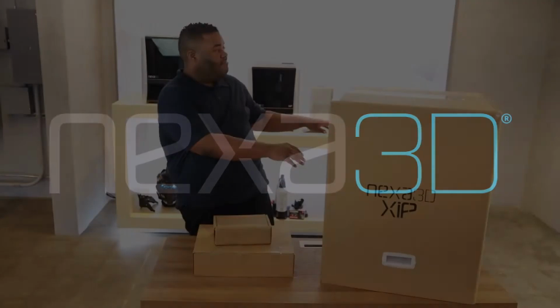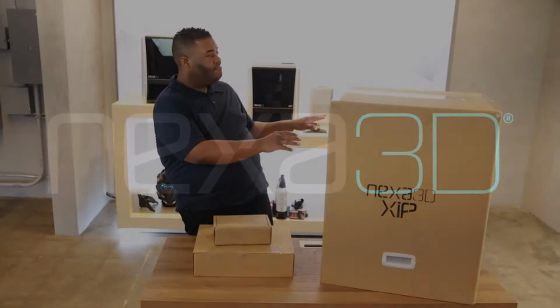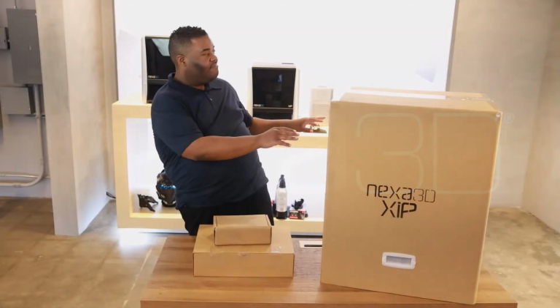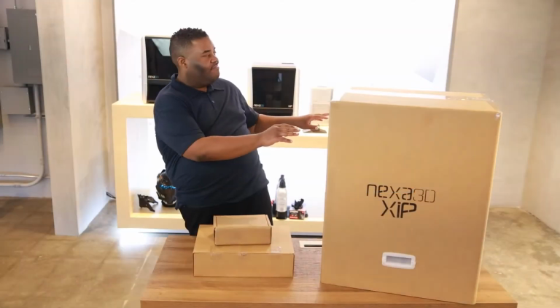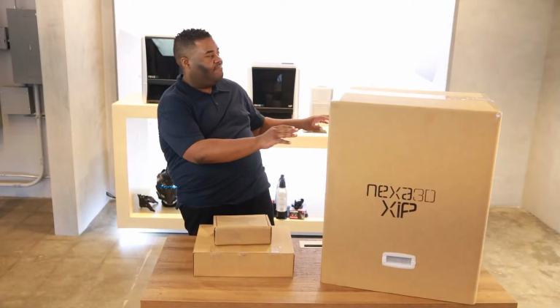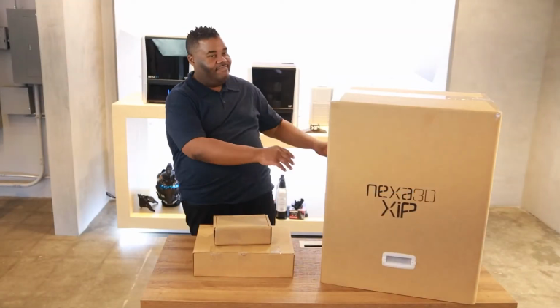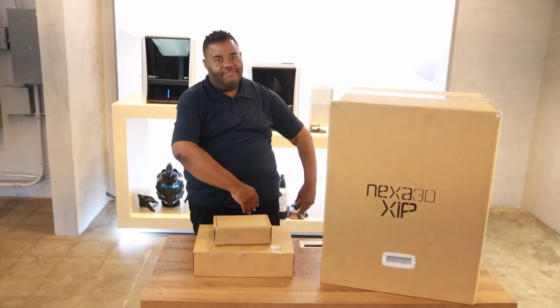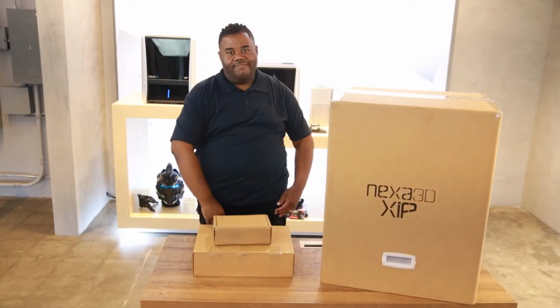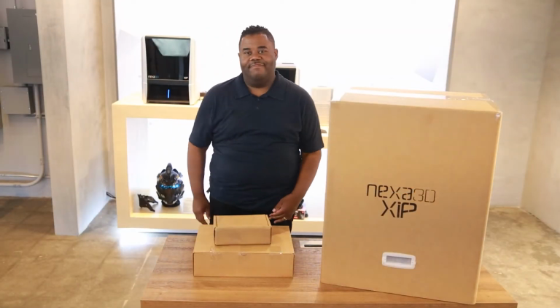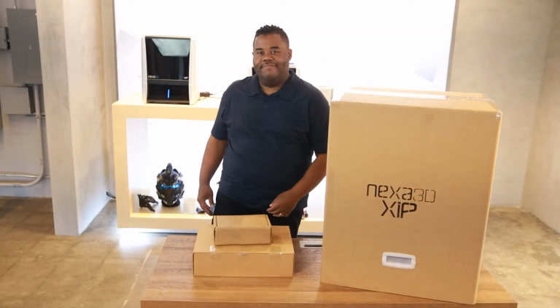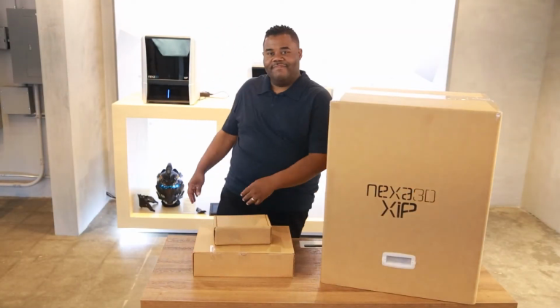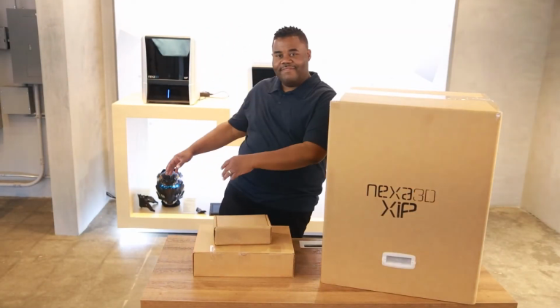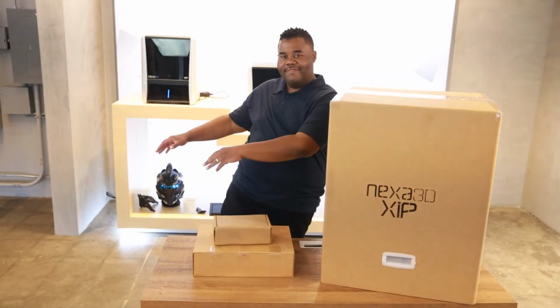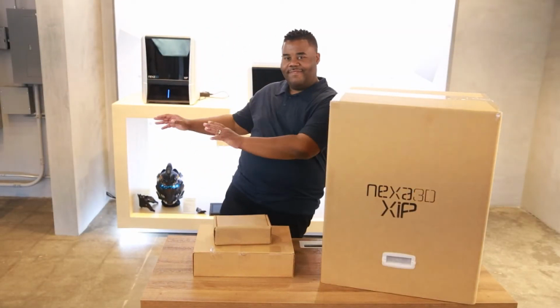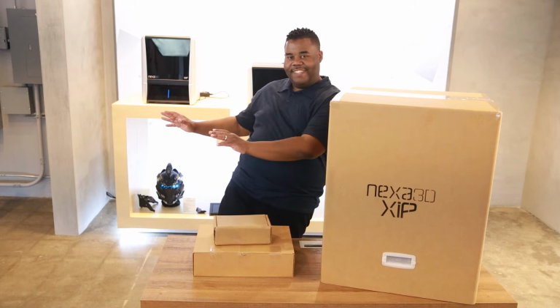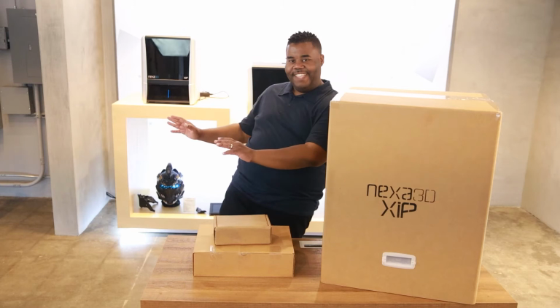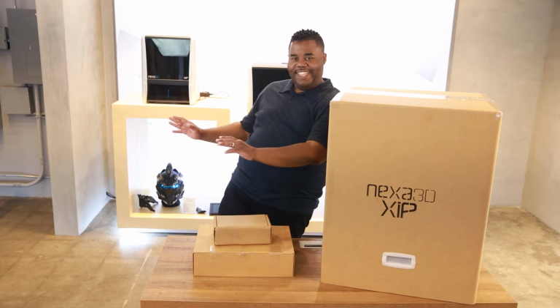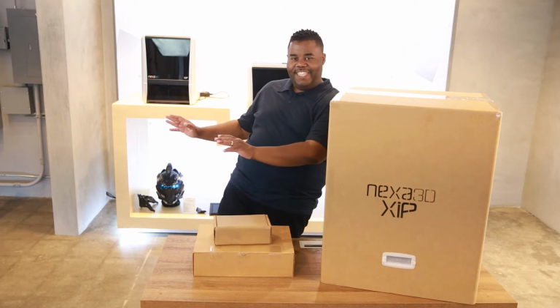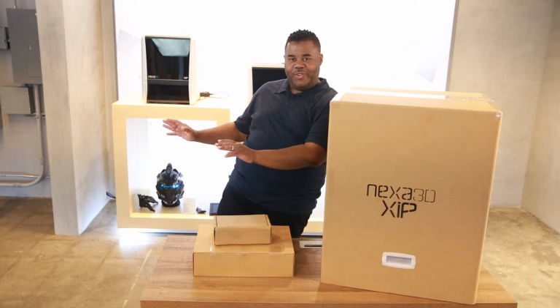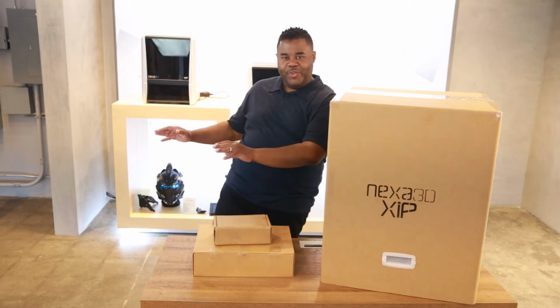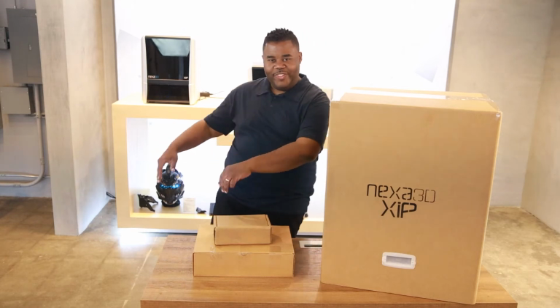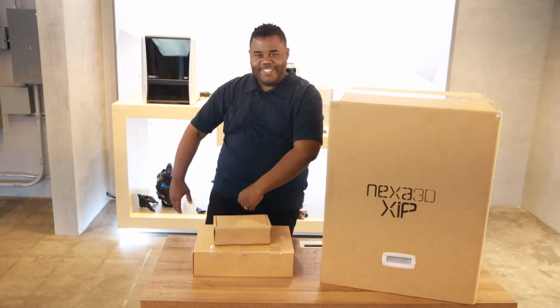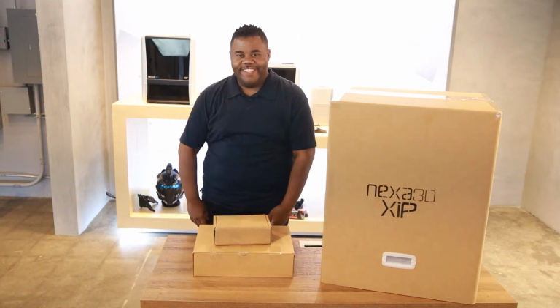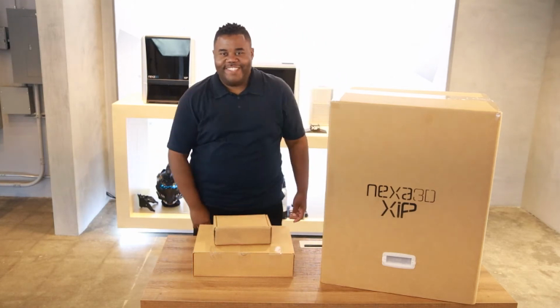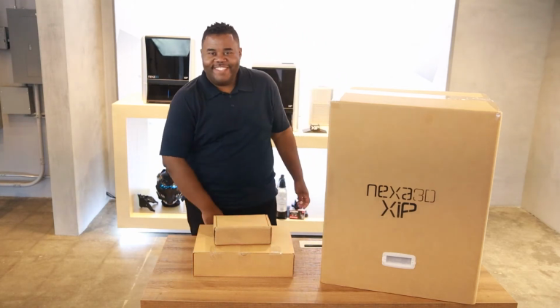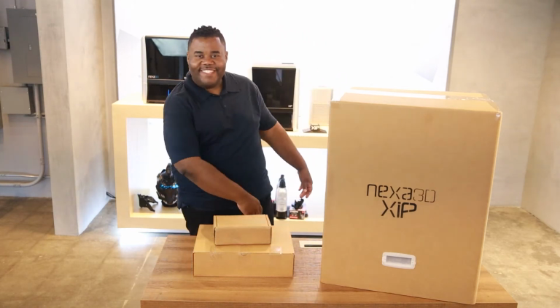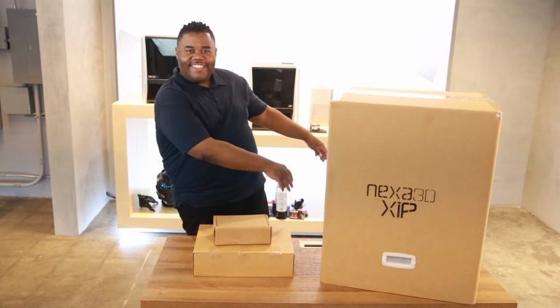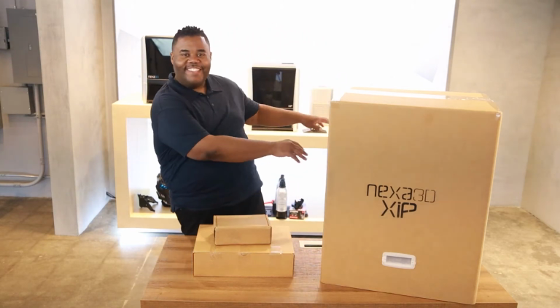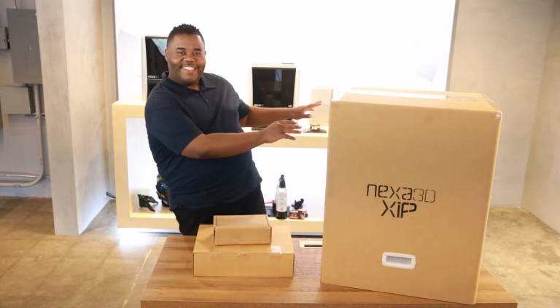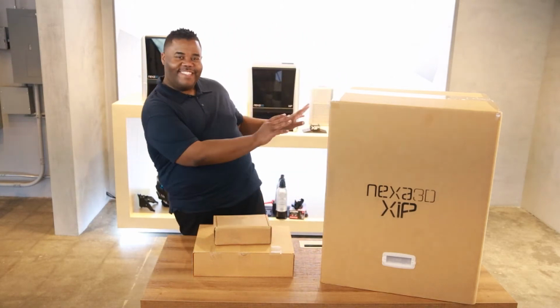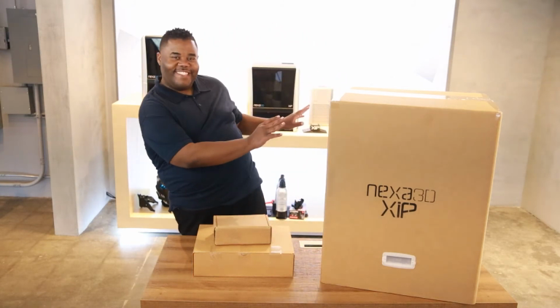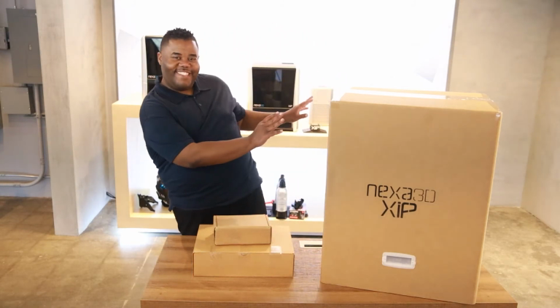Congrats! You made it to part two of the zip setup. A celebration dance is well in order.